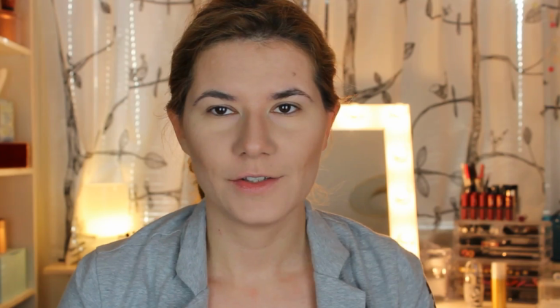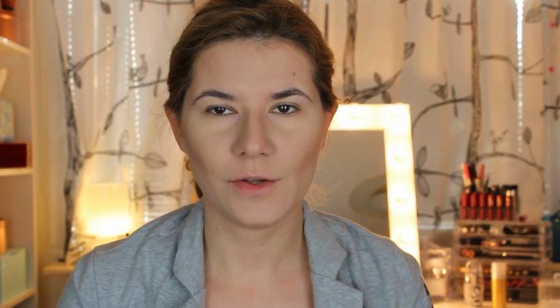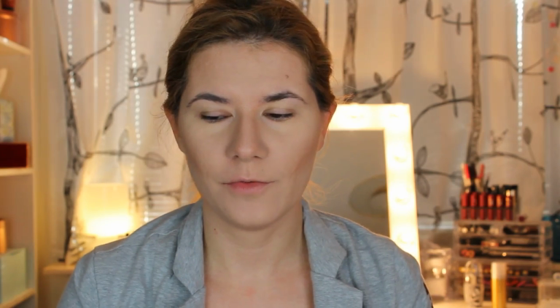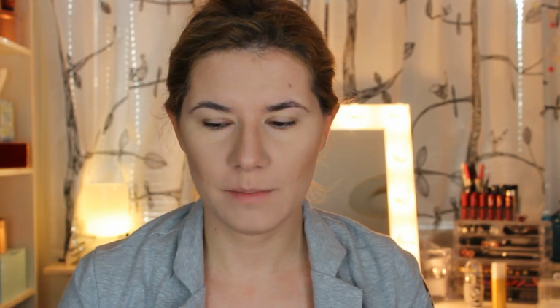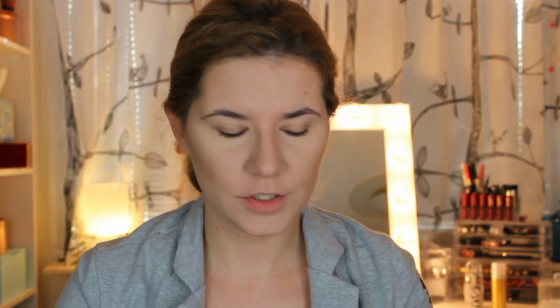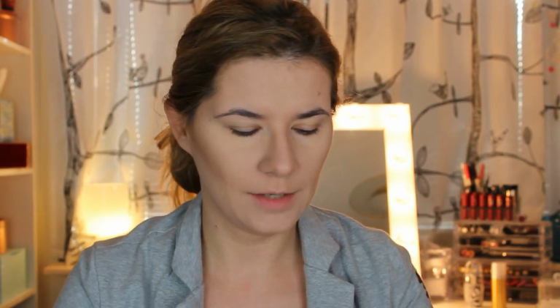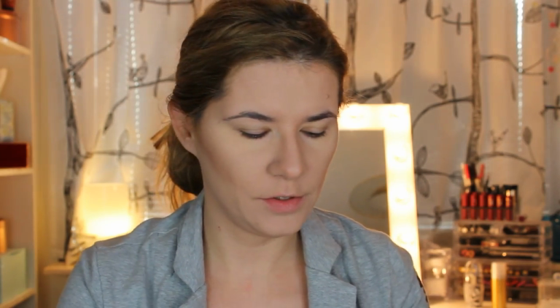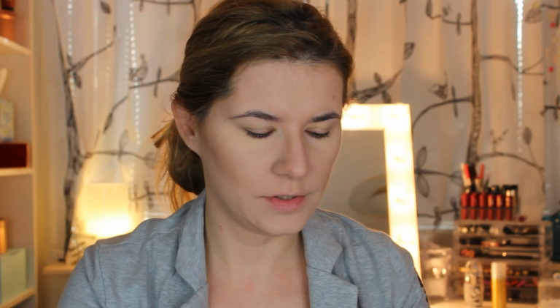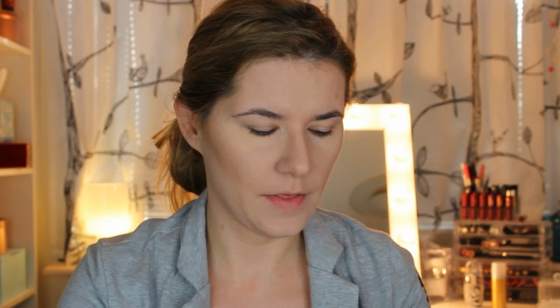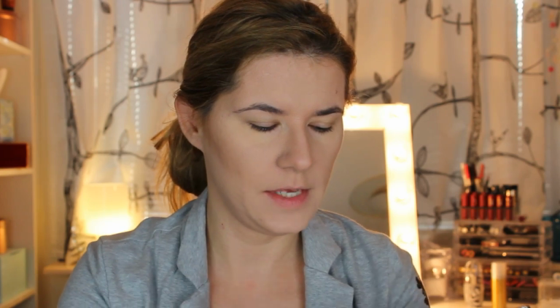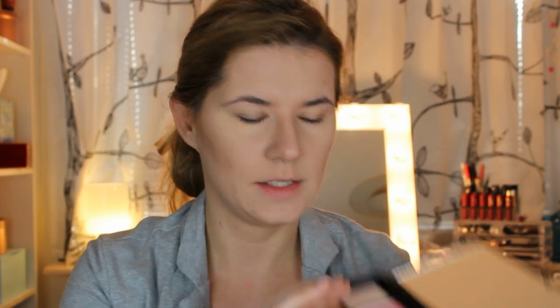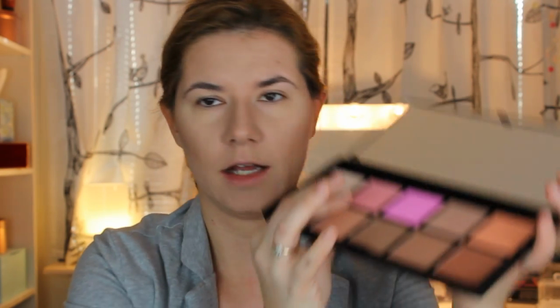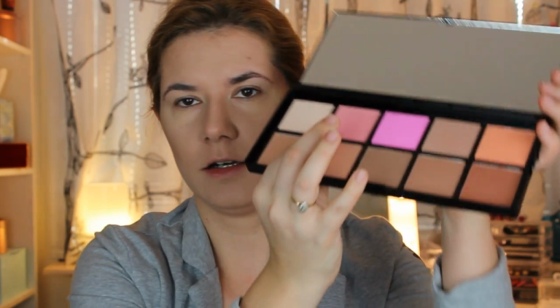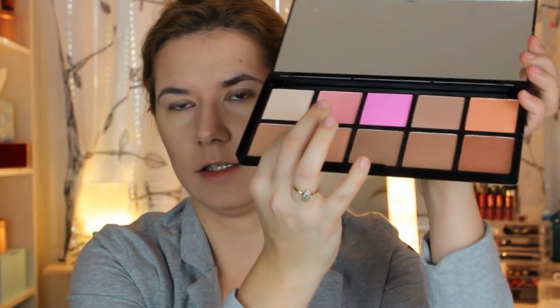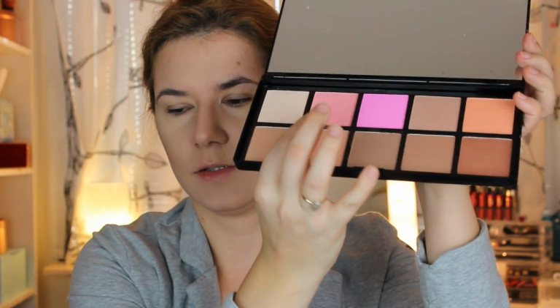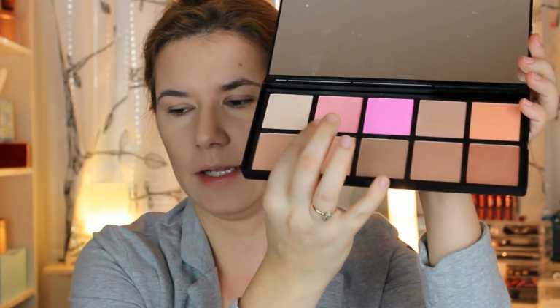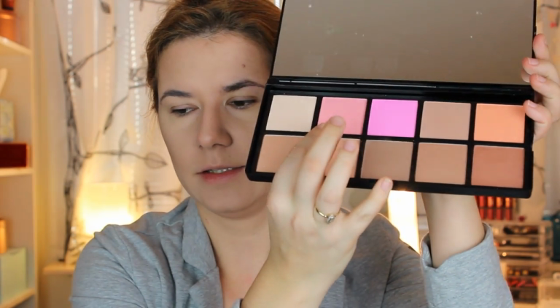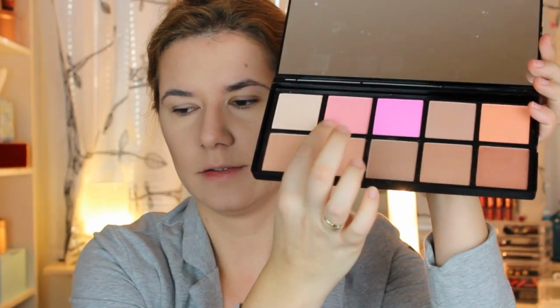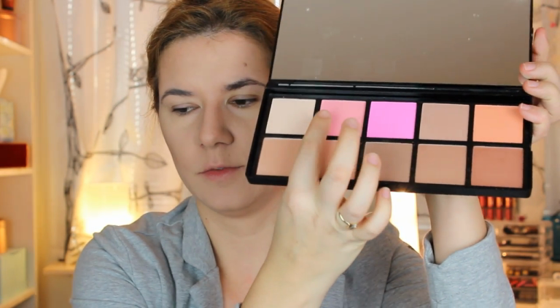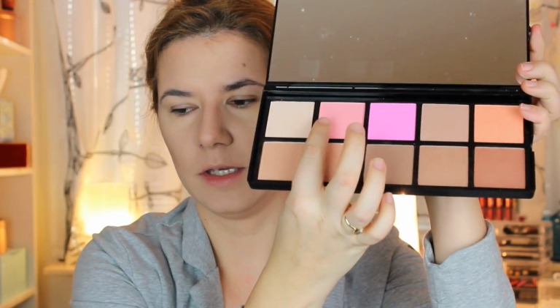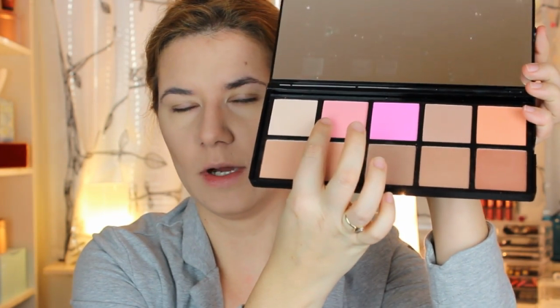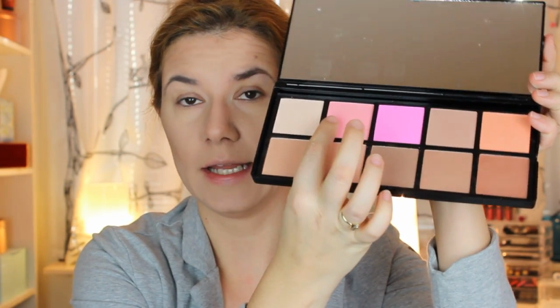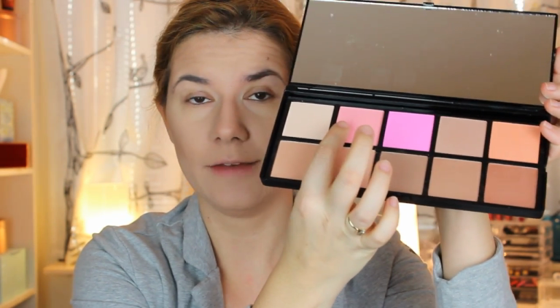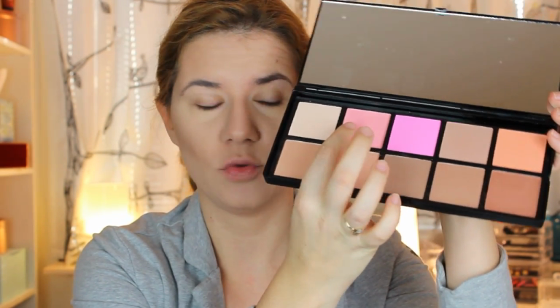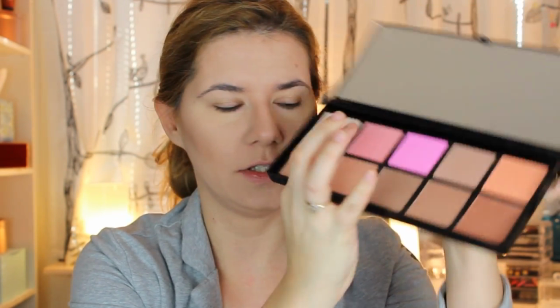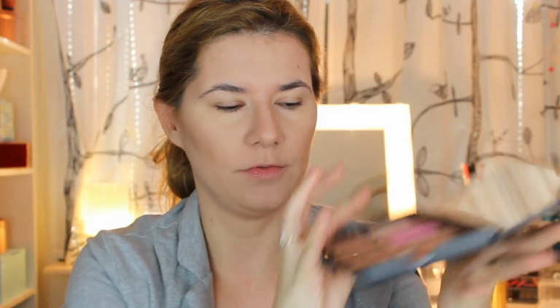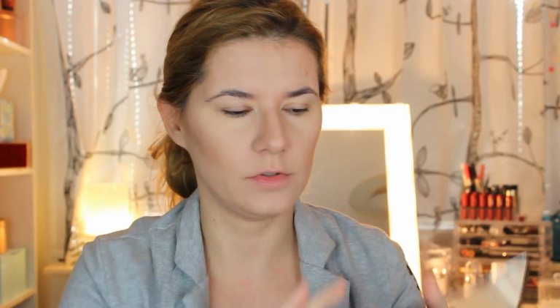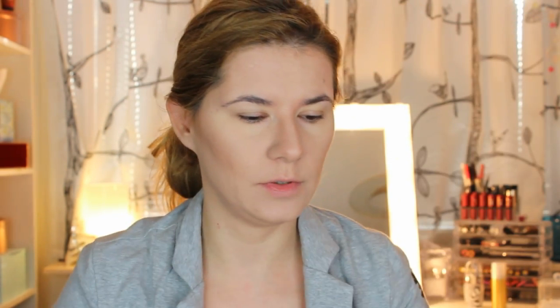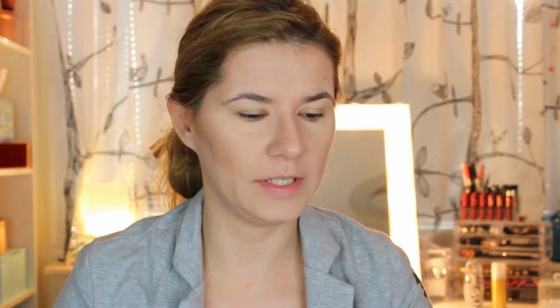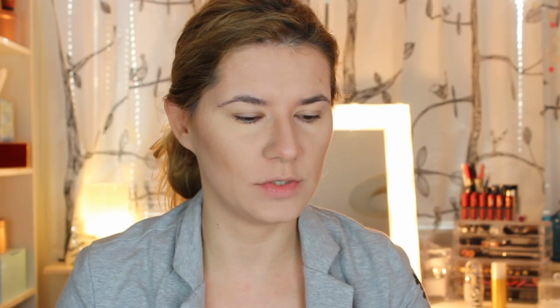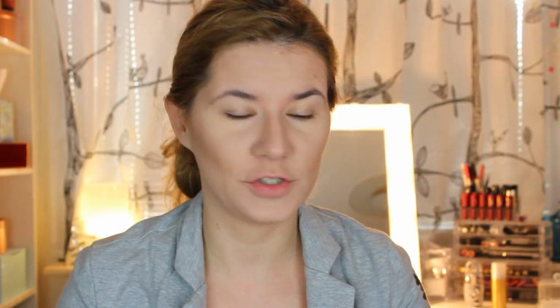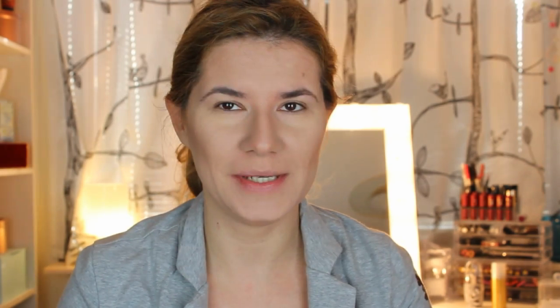For my blush I will use this pinky color from the palette. I haven't tried this before so it will be interesting to see how it looks.